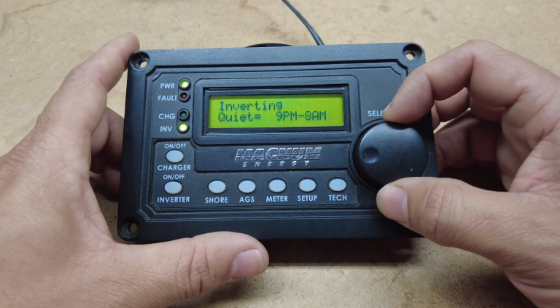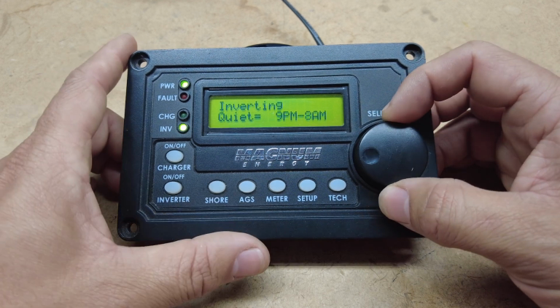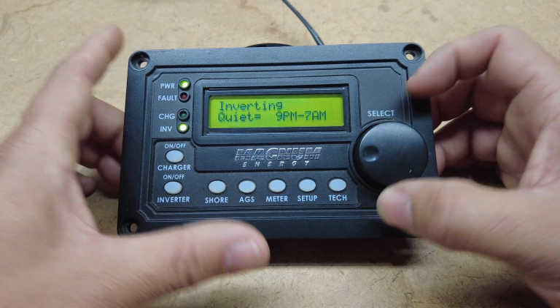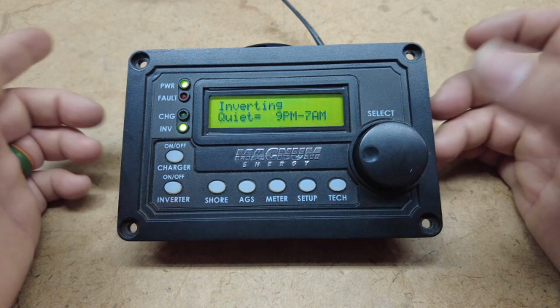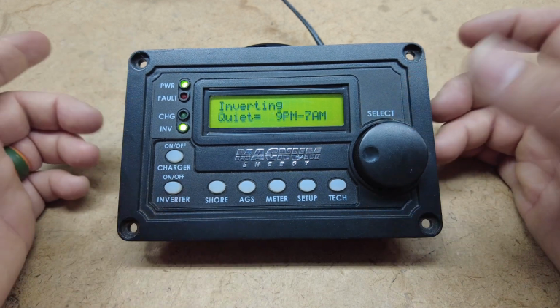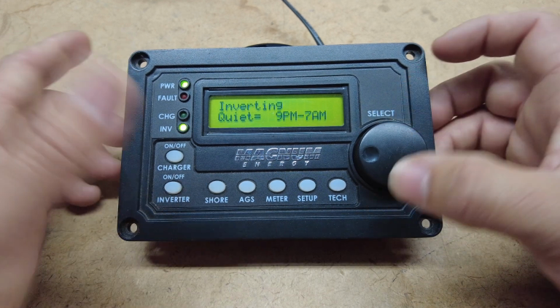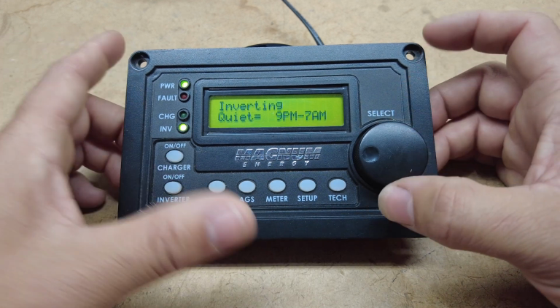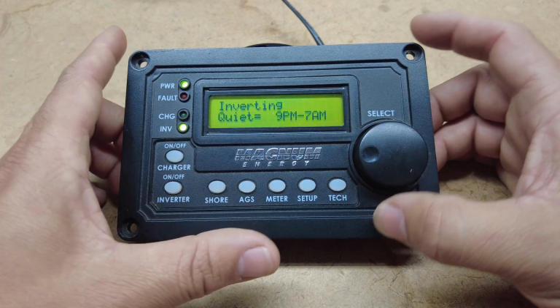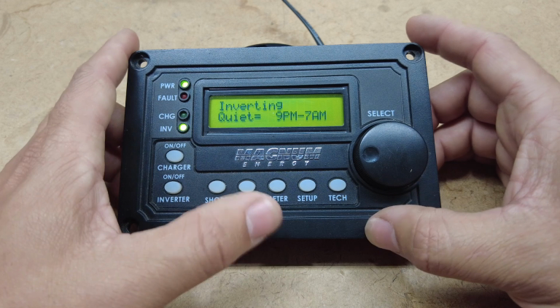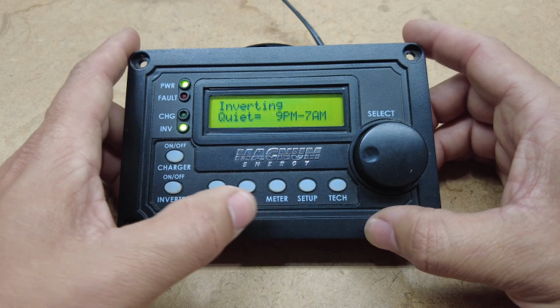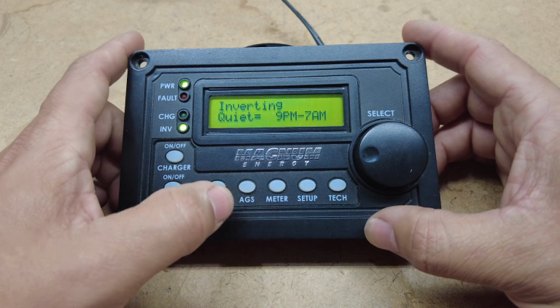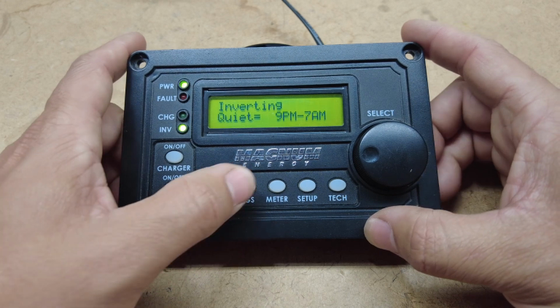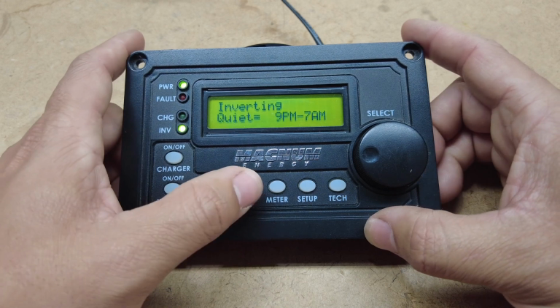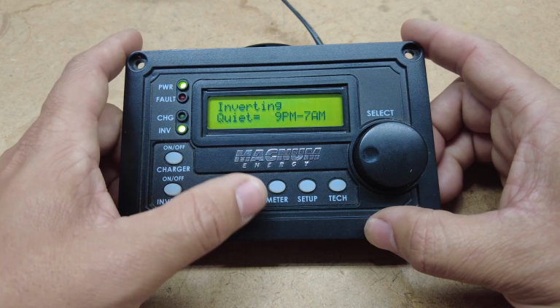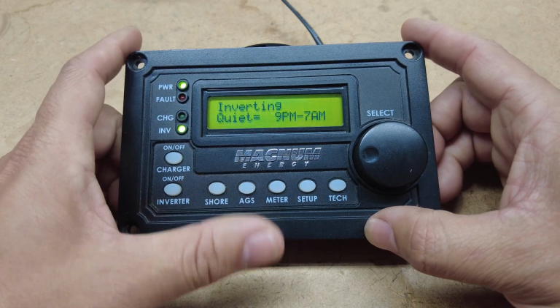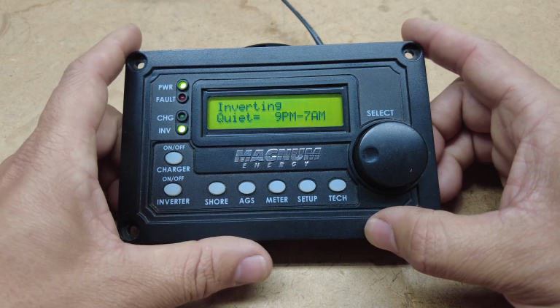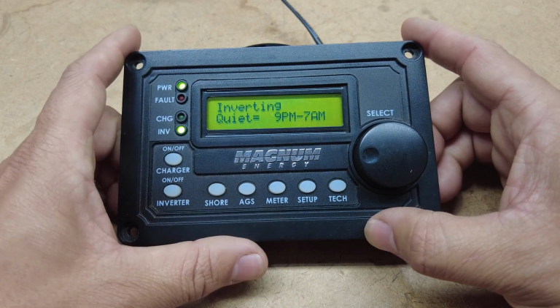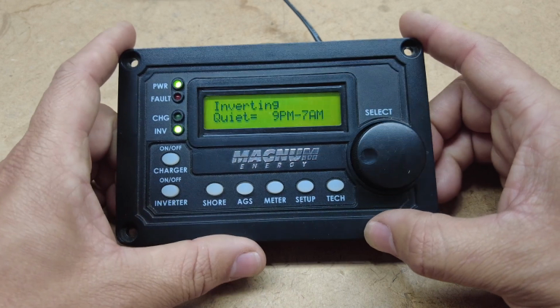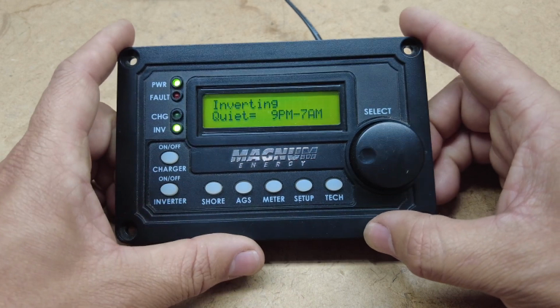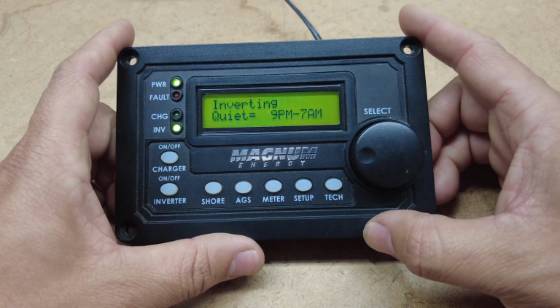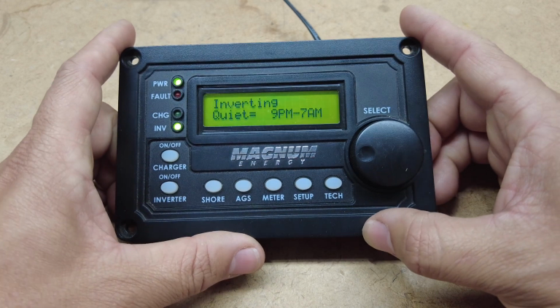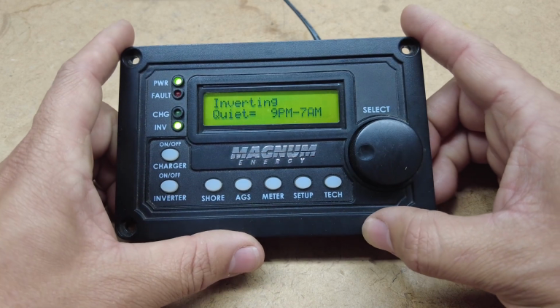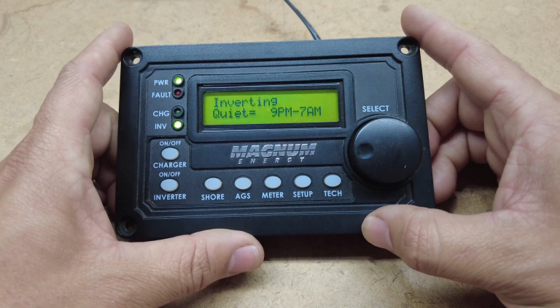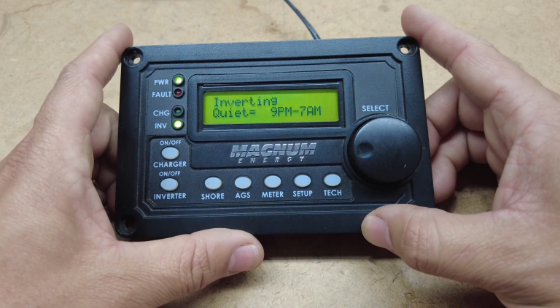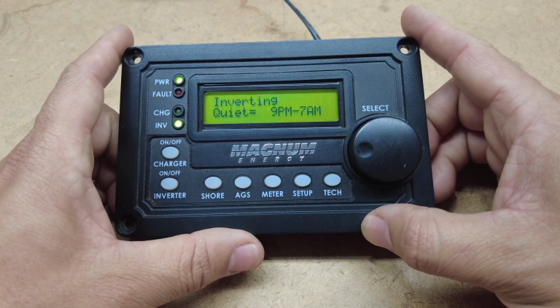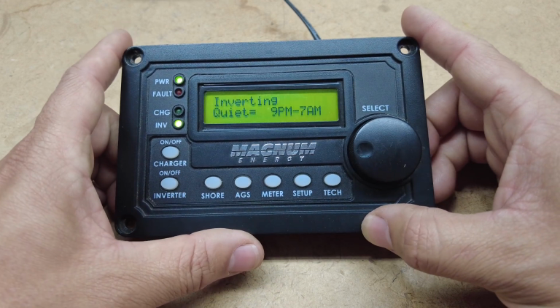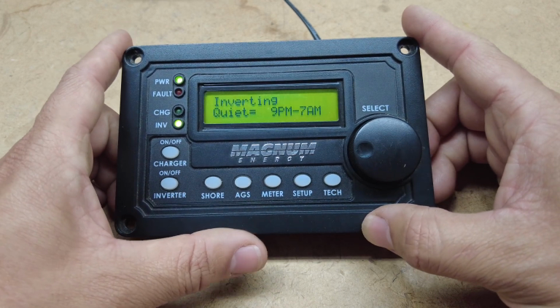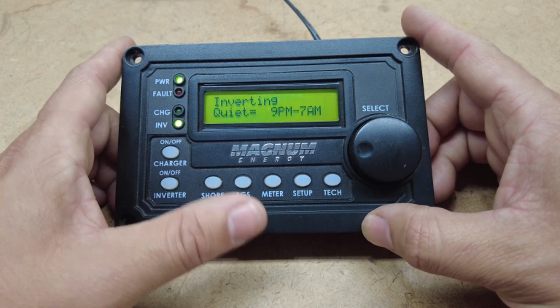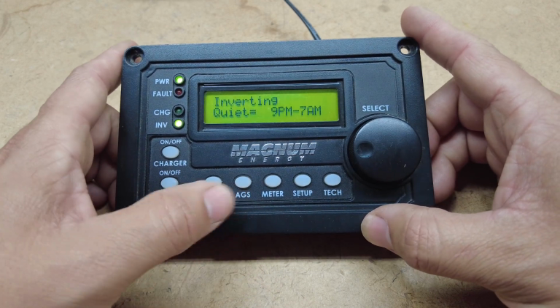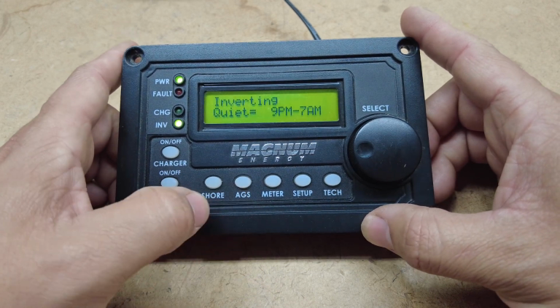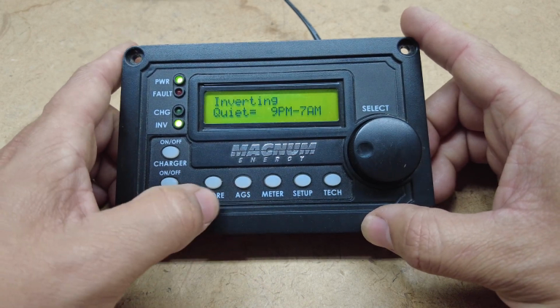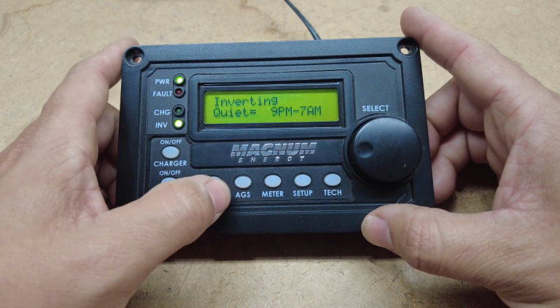This is just in case you're sleeping or you just don't want the generator to come on and interrupt you.